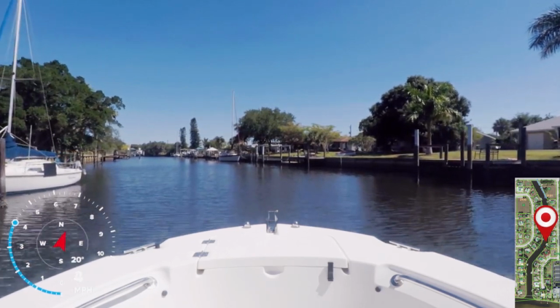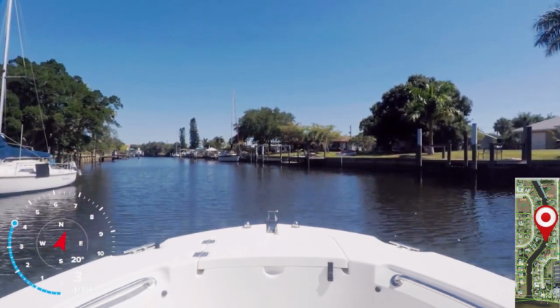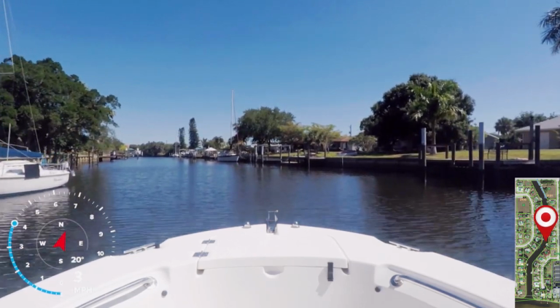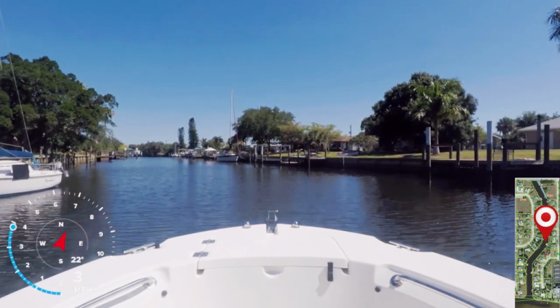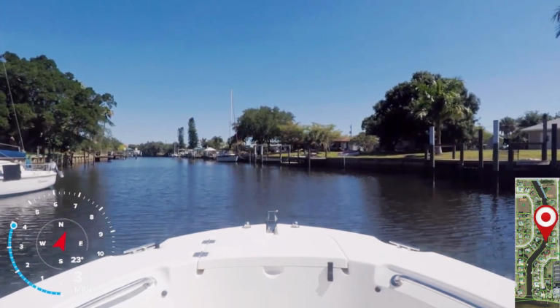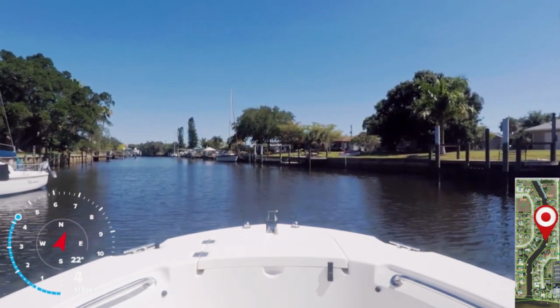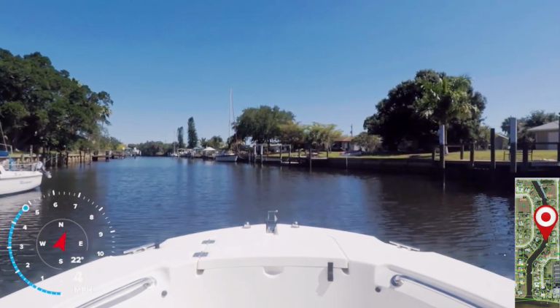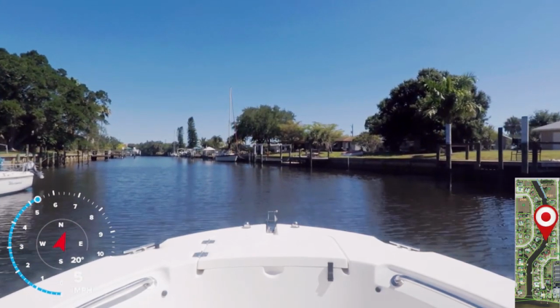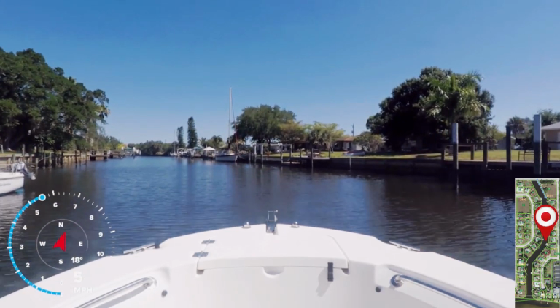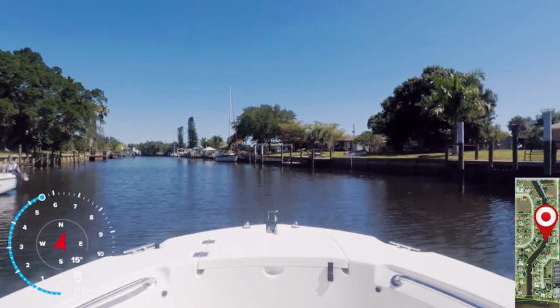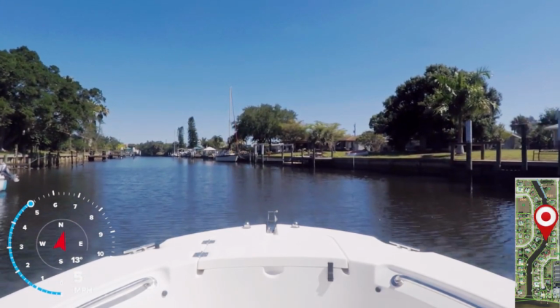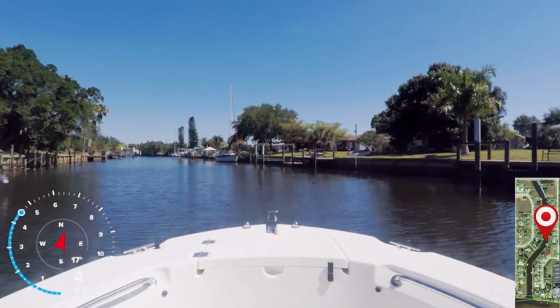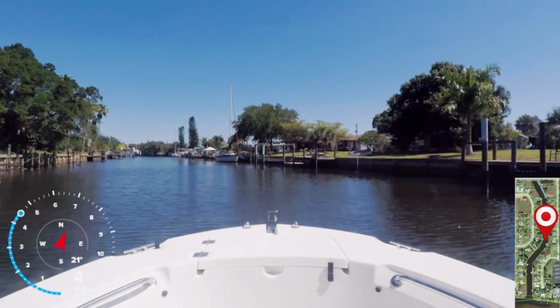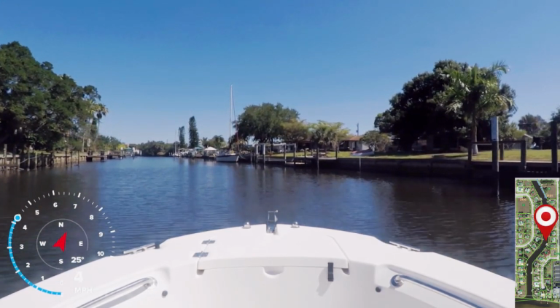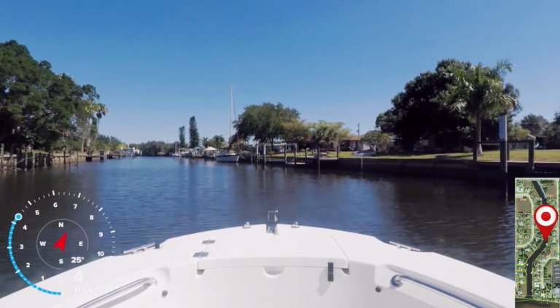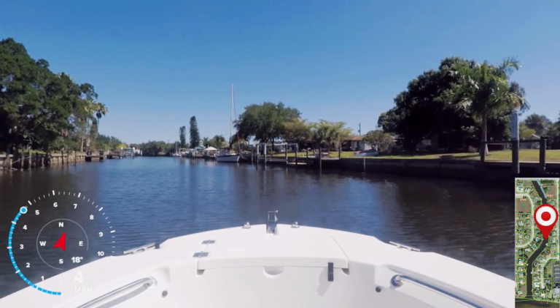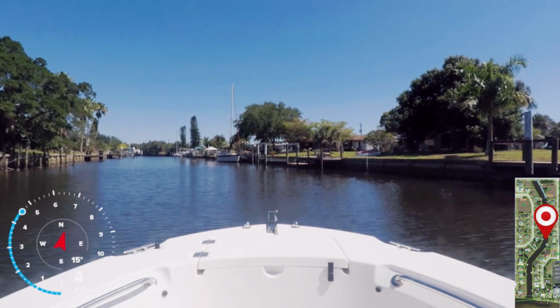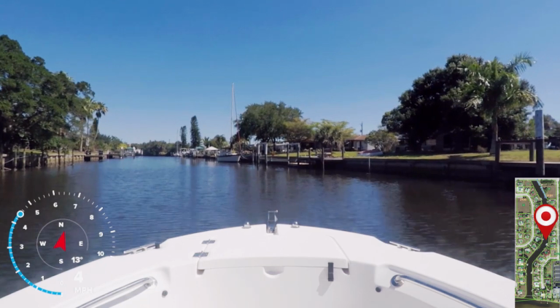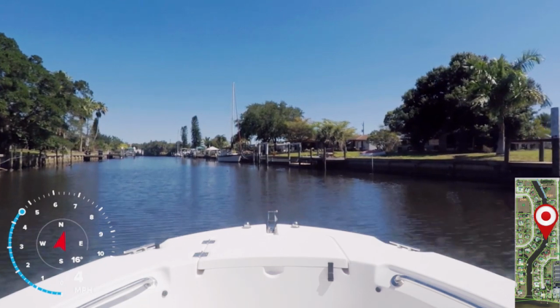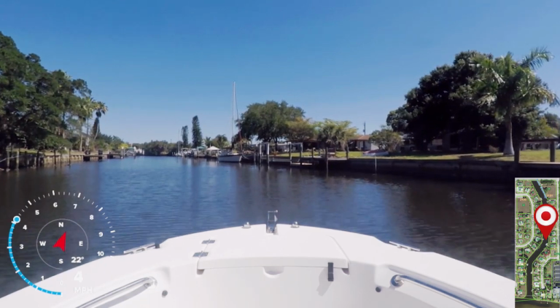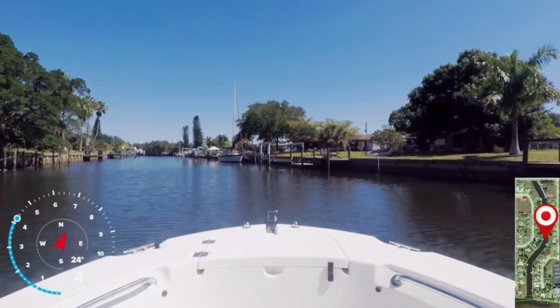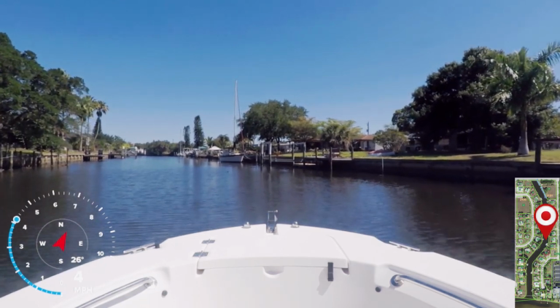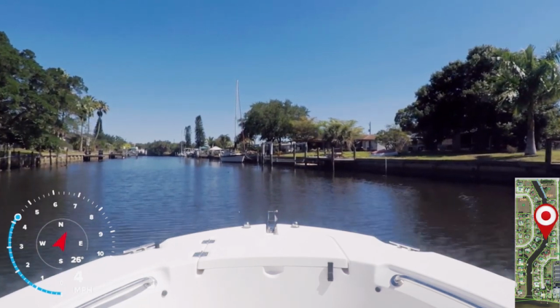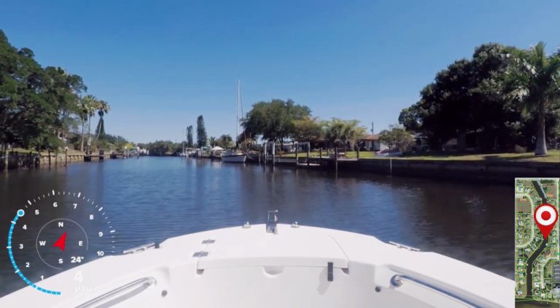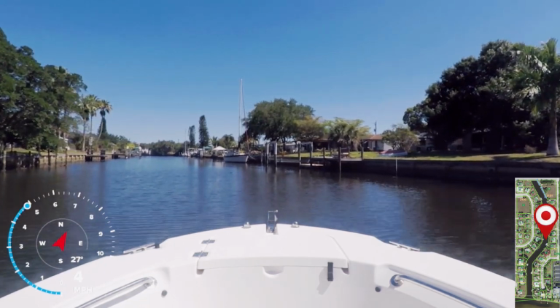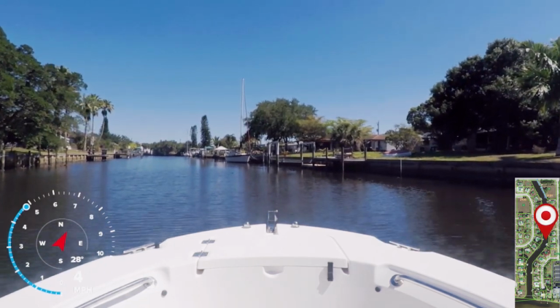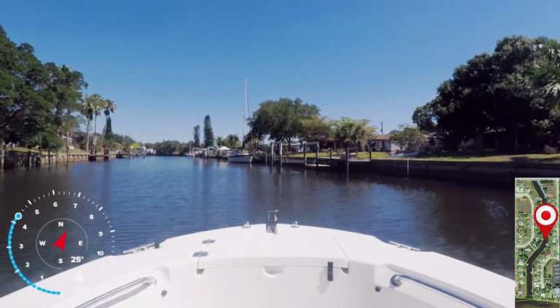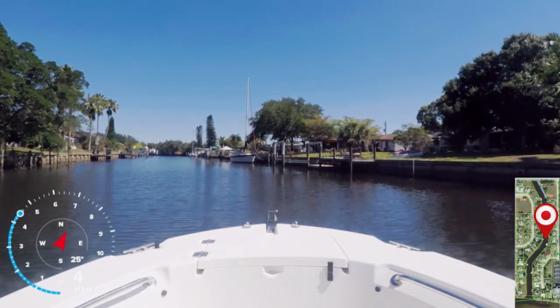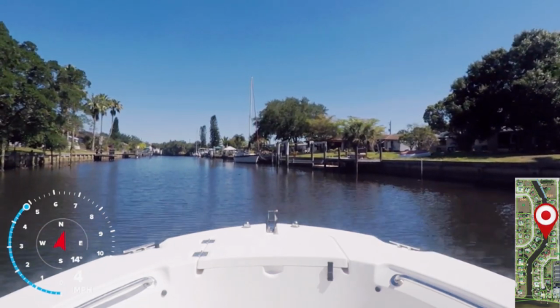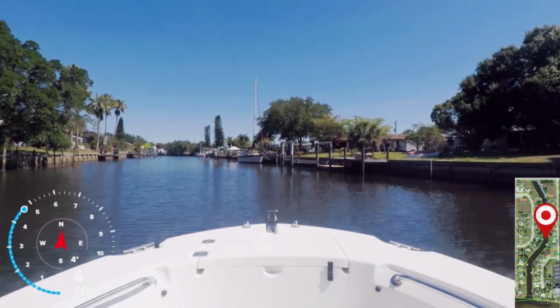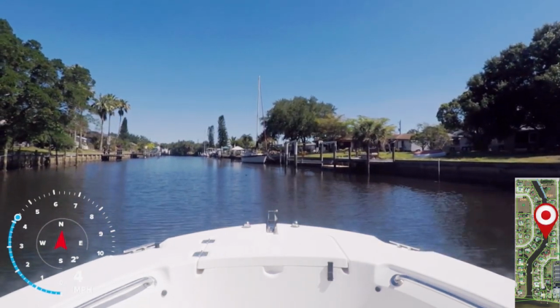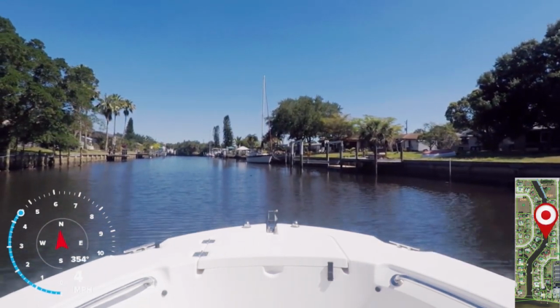It's also not uncommon to see manatees or the occasional dolphin swim up into the canals. There are also many types of birds here.